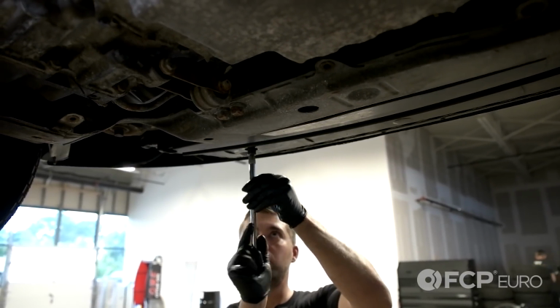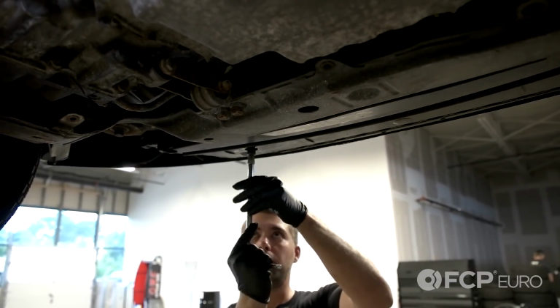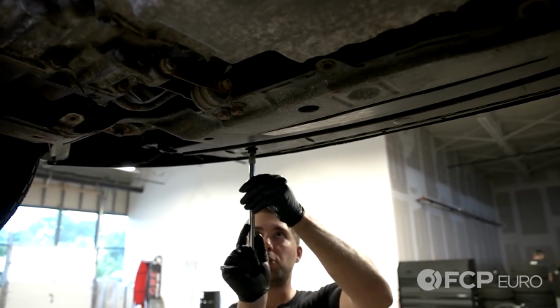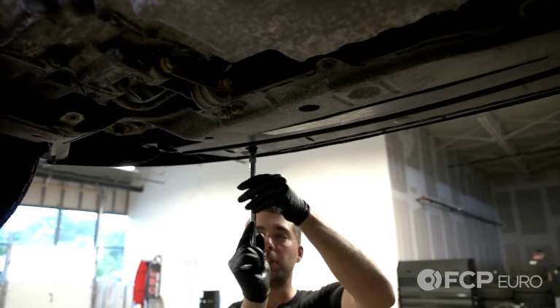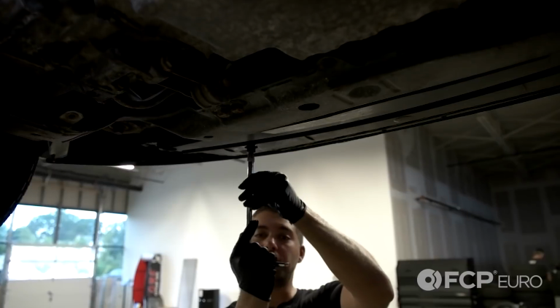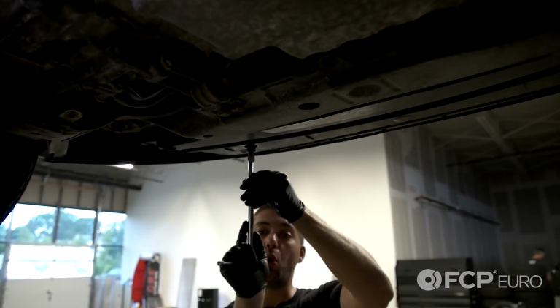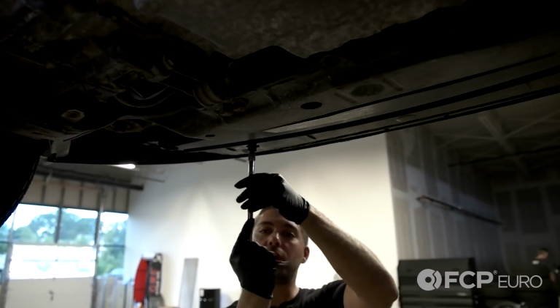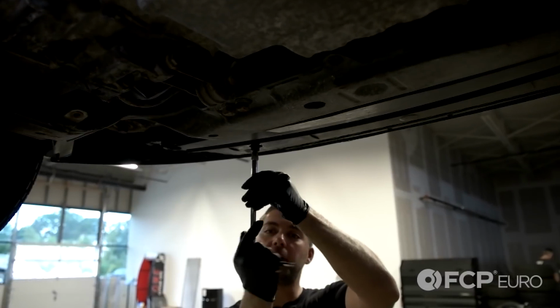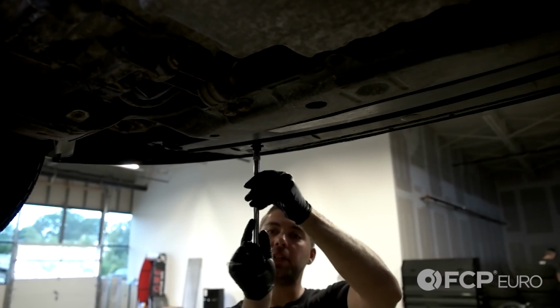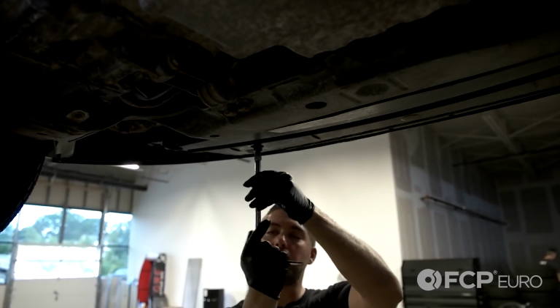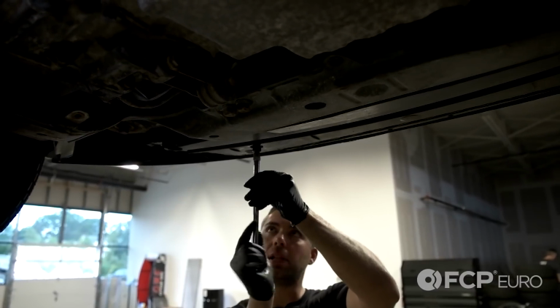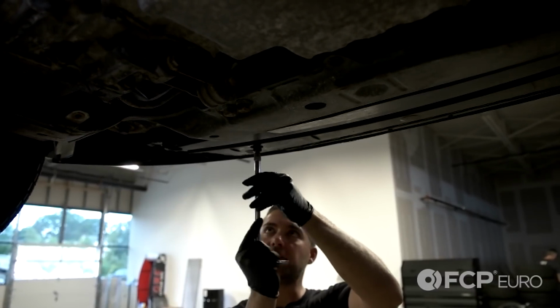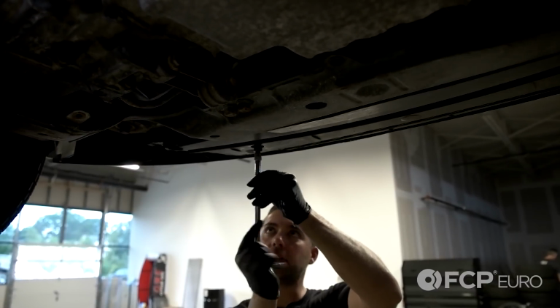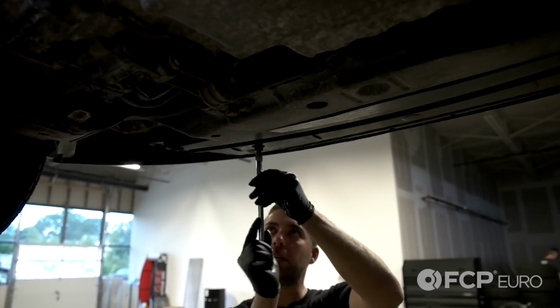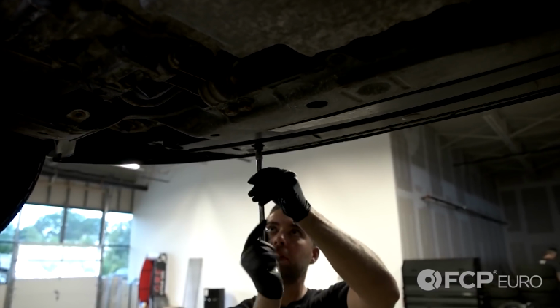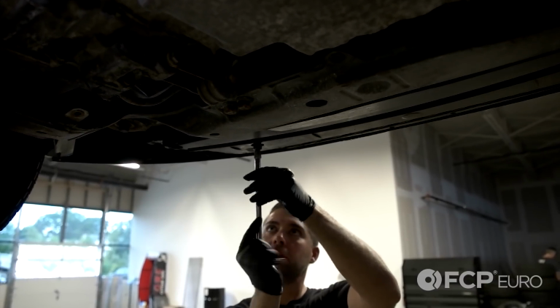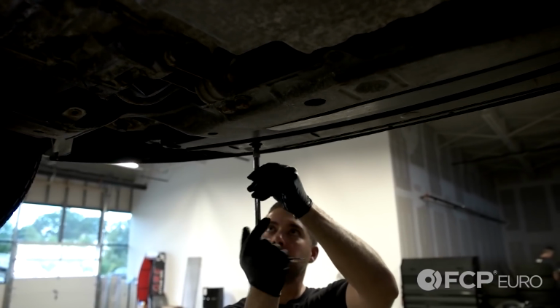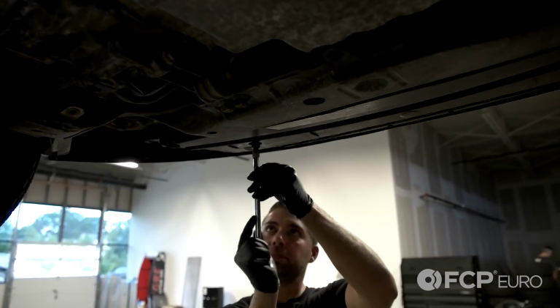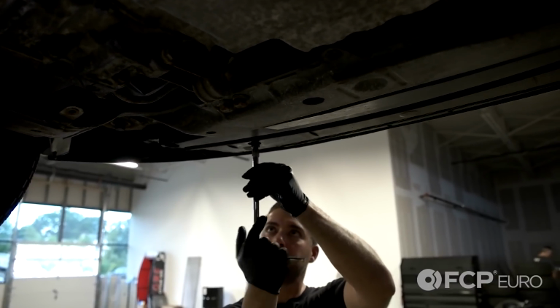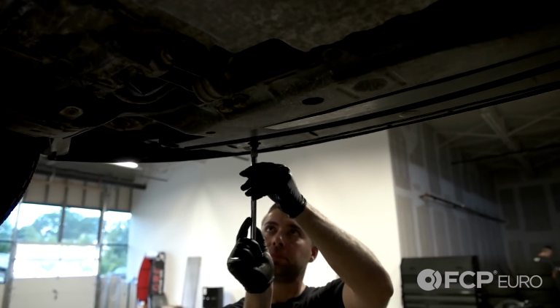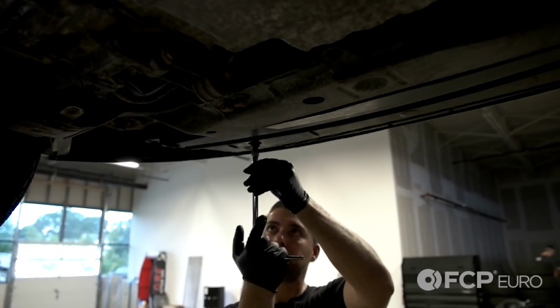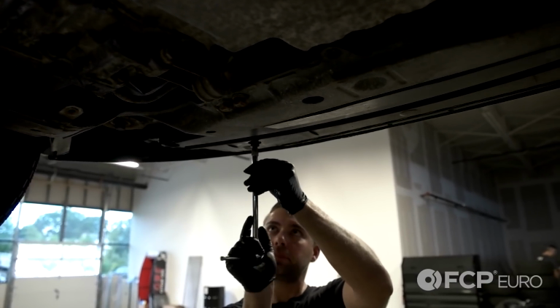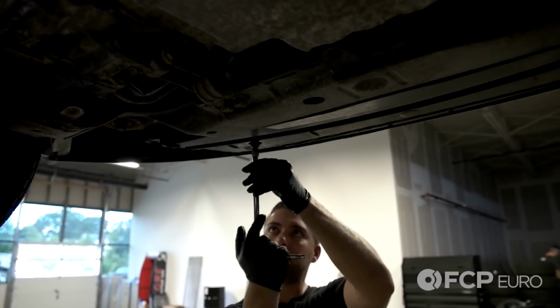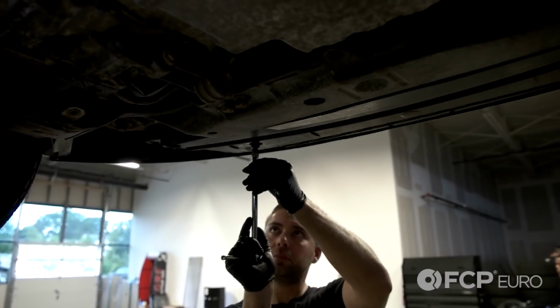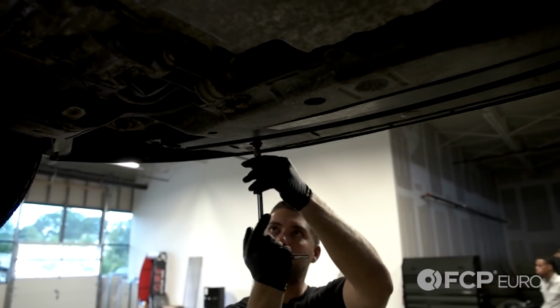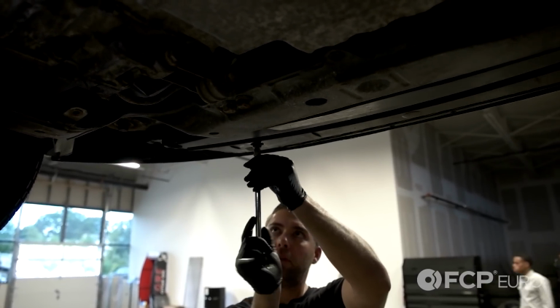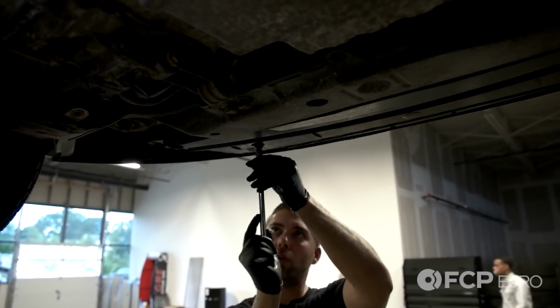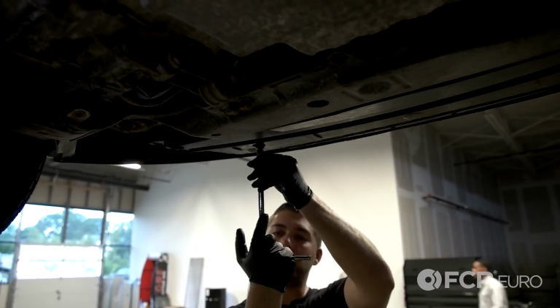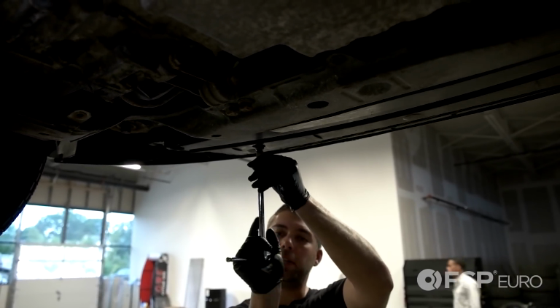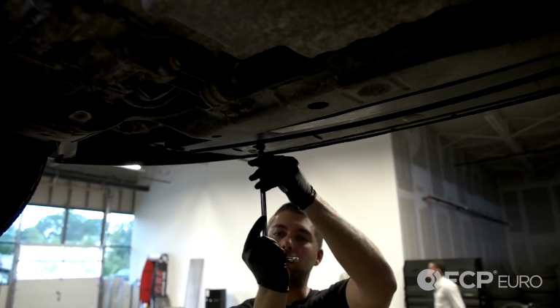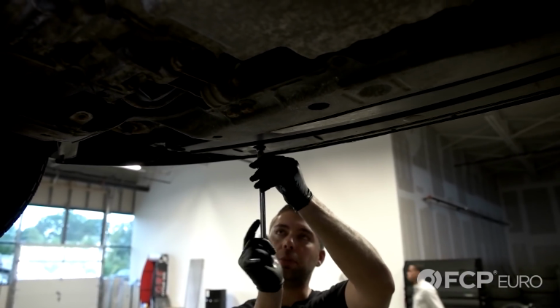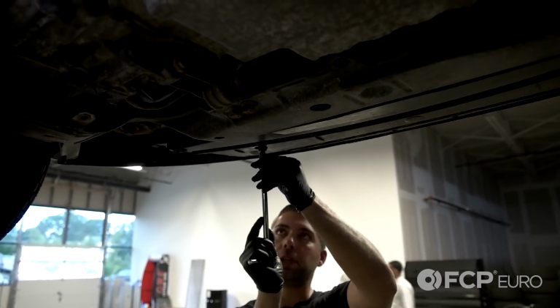Make sure not to over tighten — it's a plastic cock. If you over tighten it, it will break.